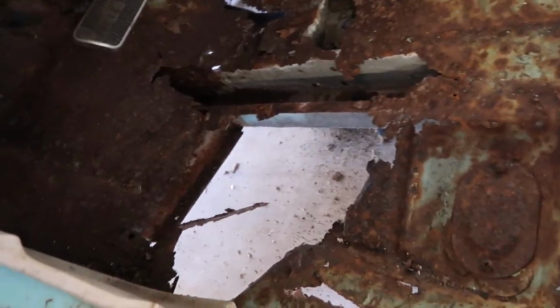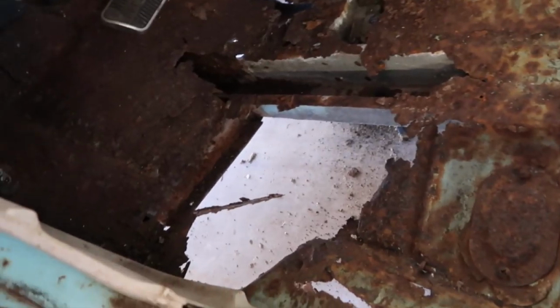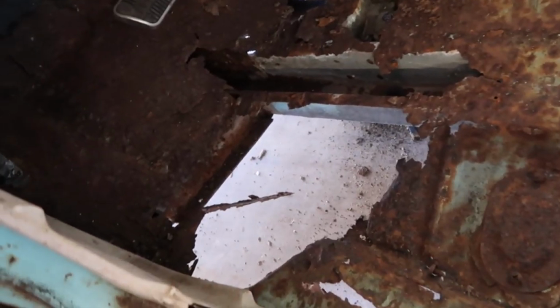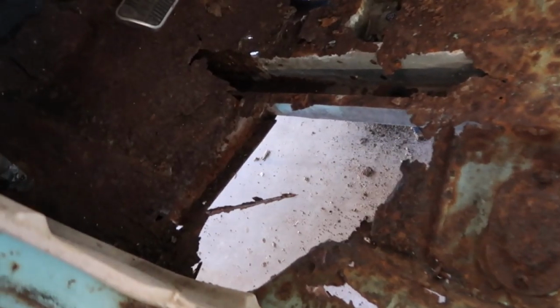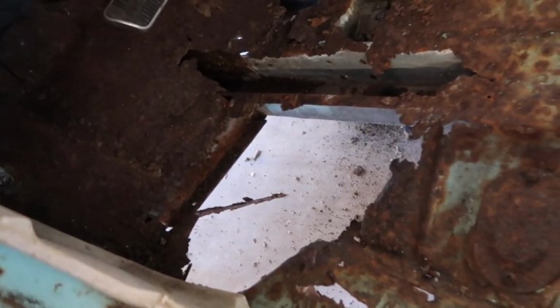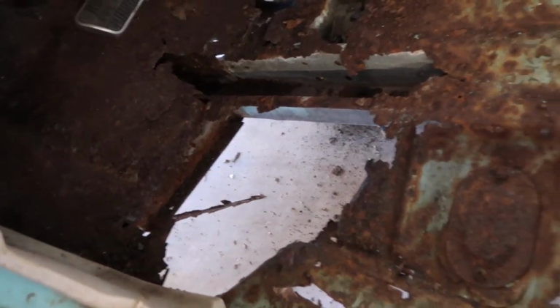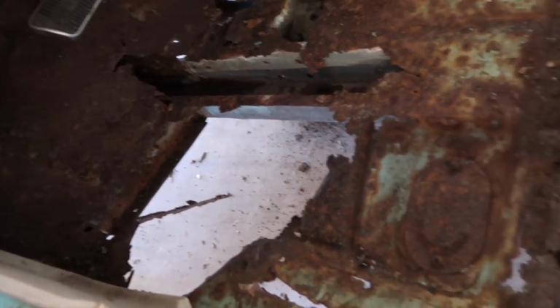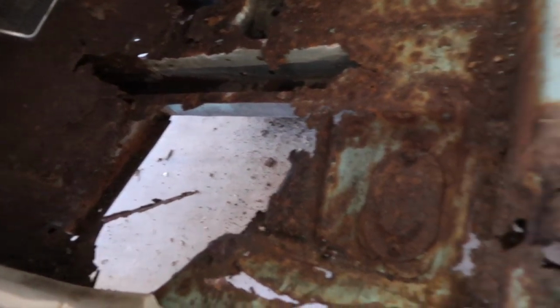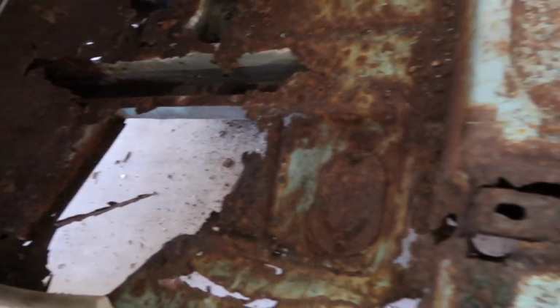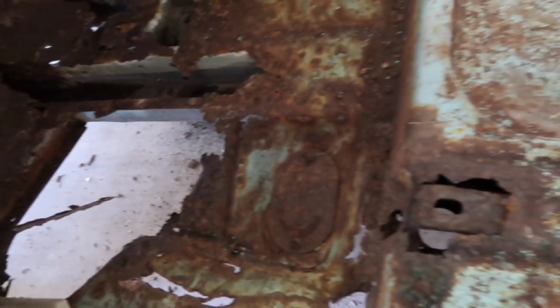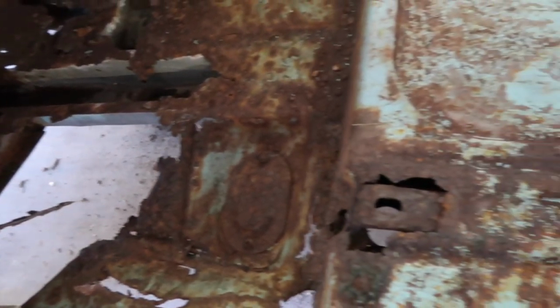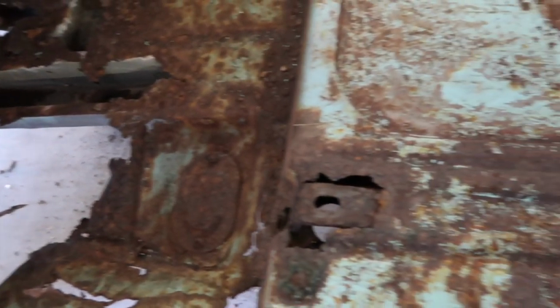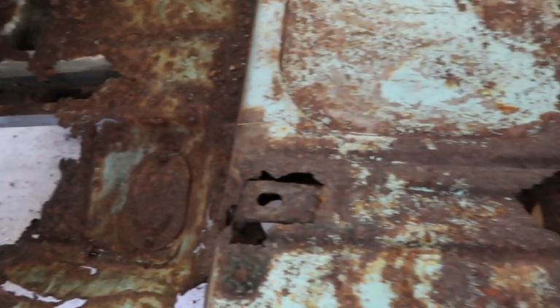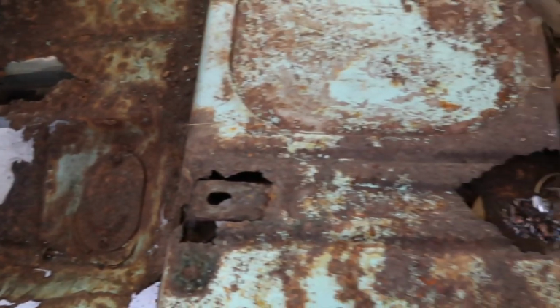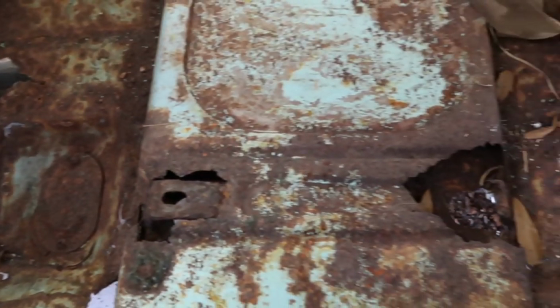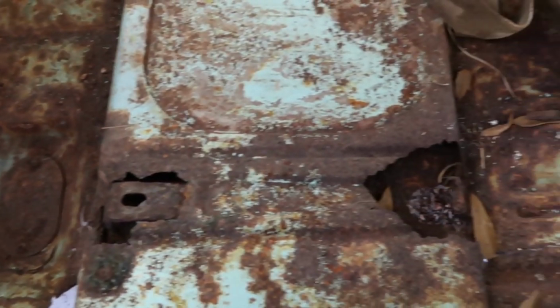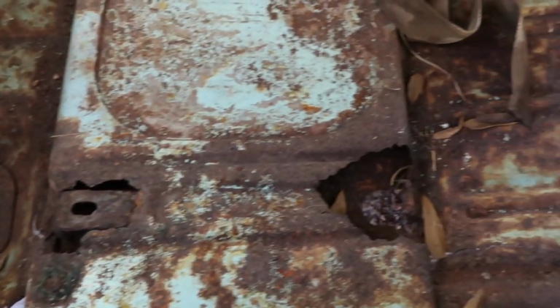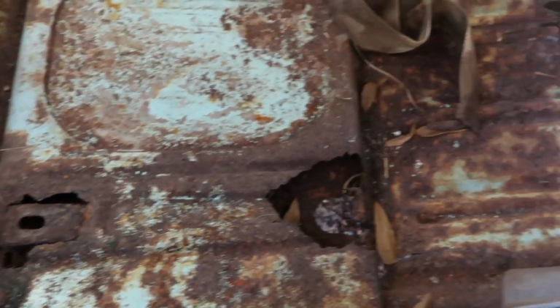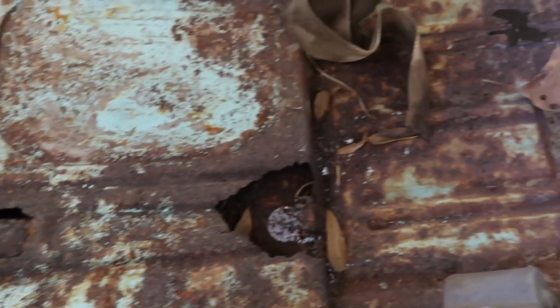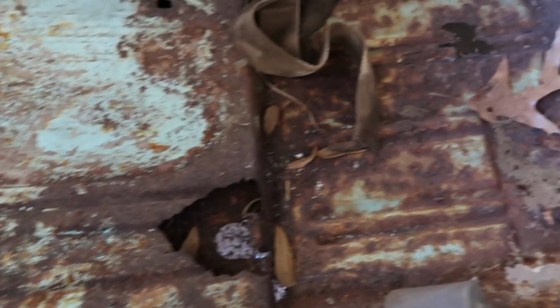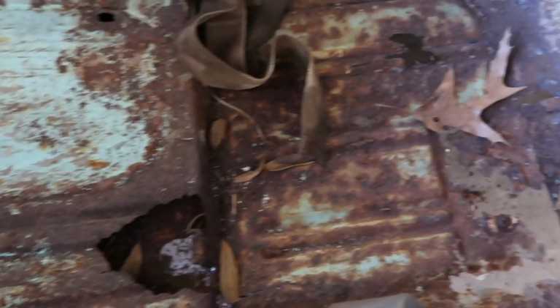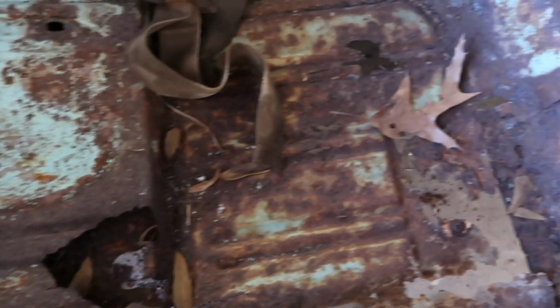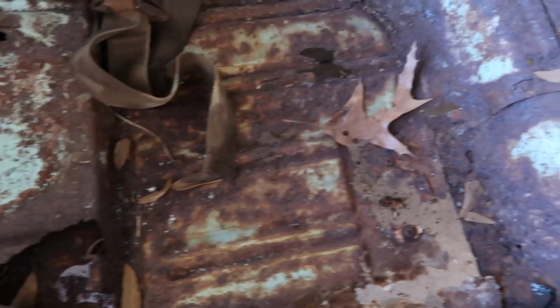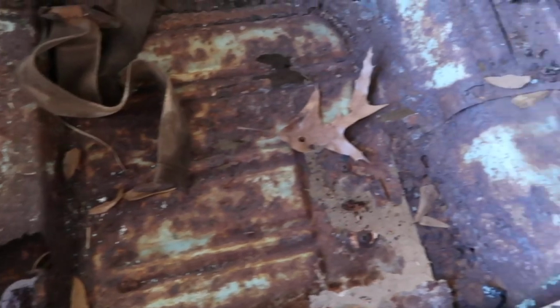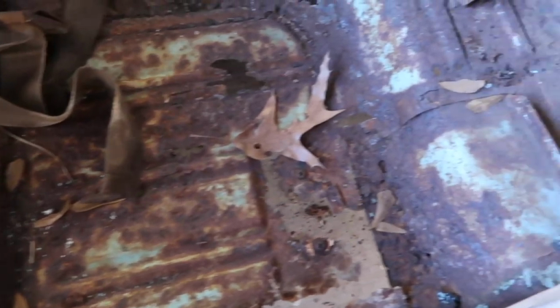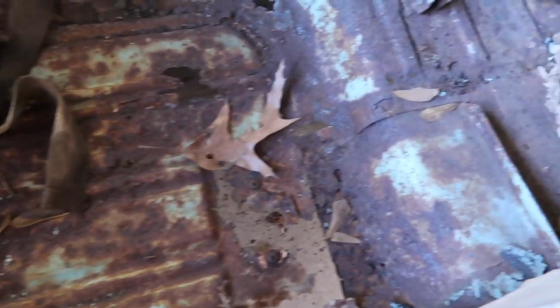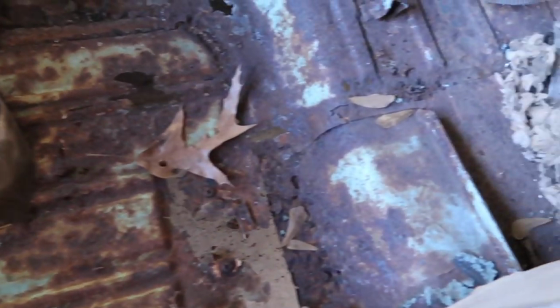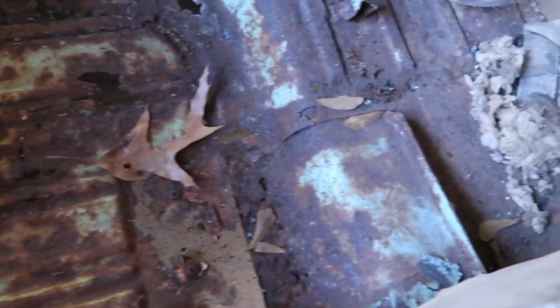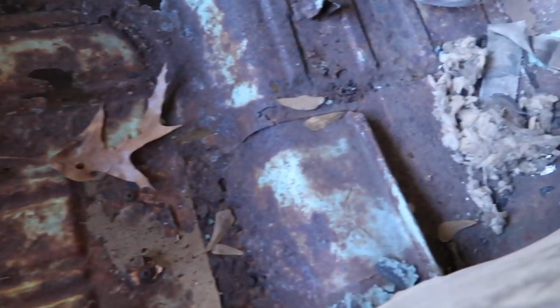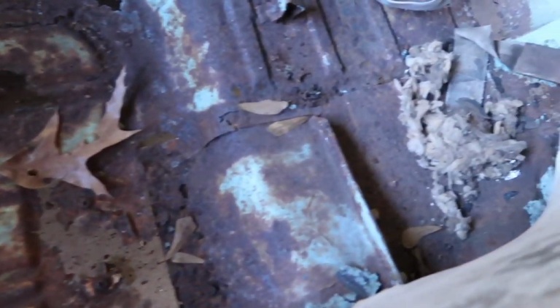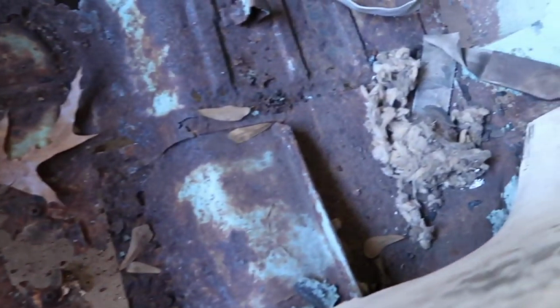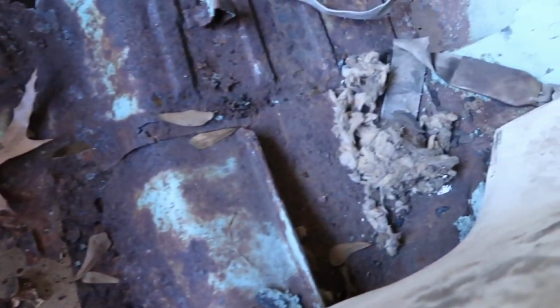This is what we're starting with. It is a rusty, nasty nightmare.